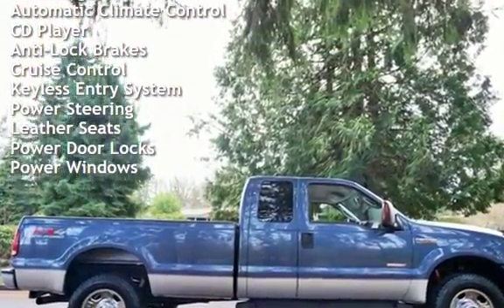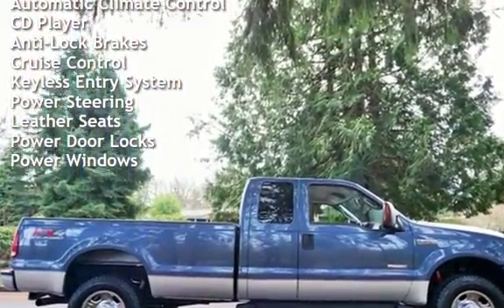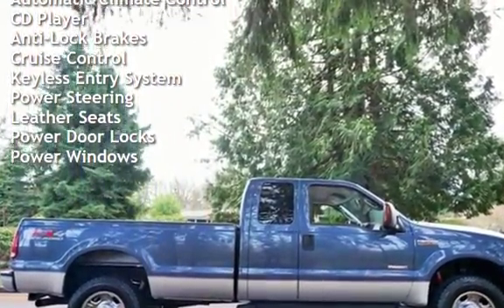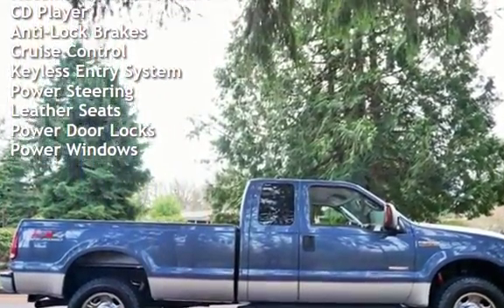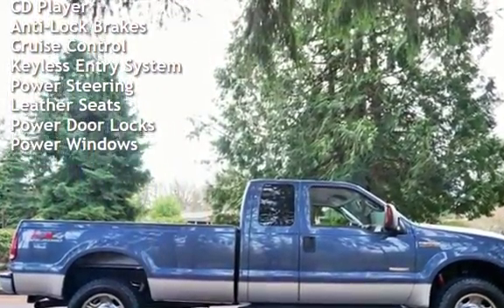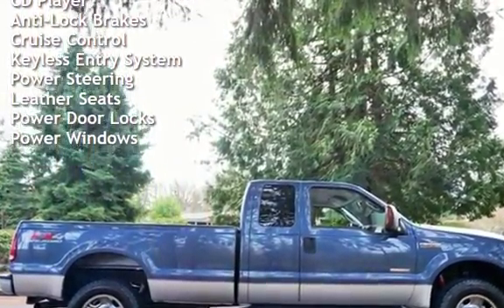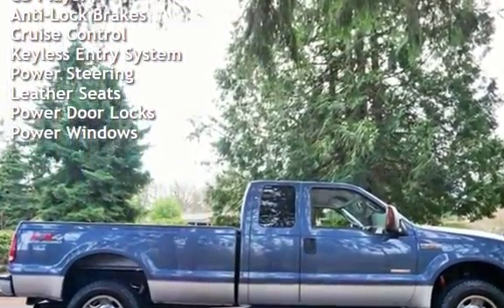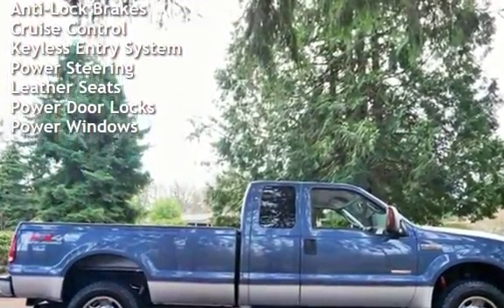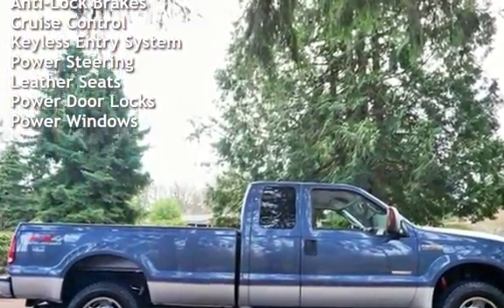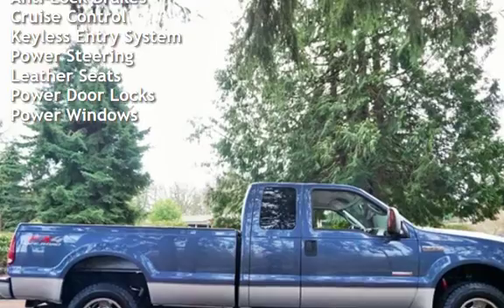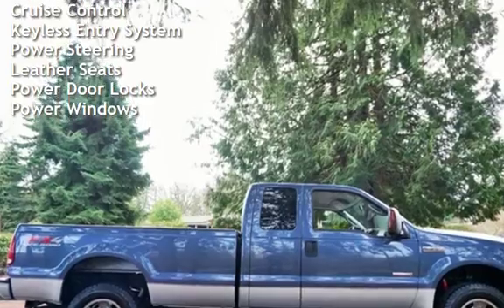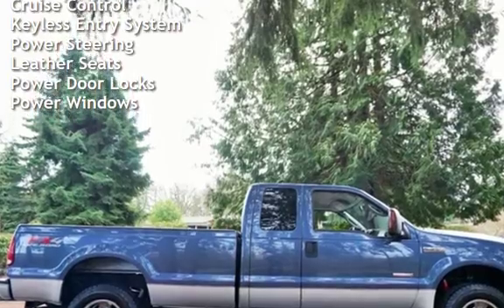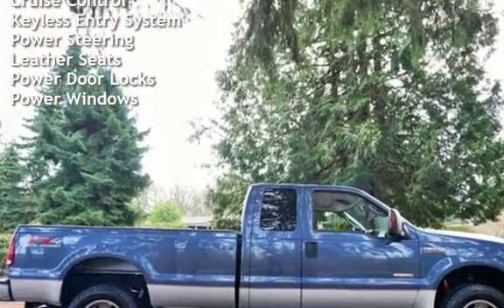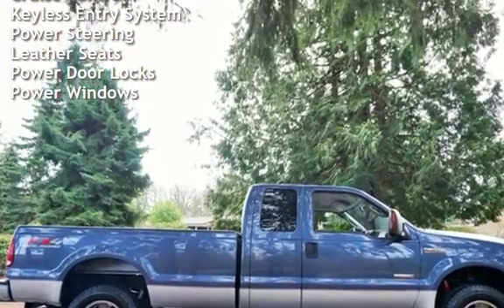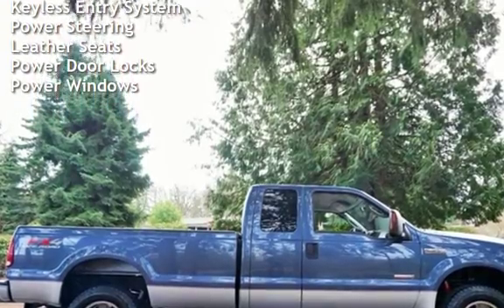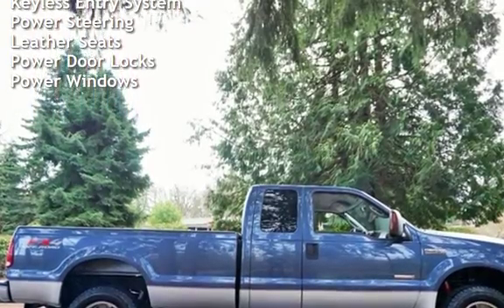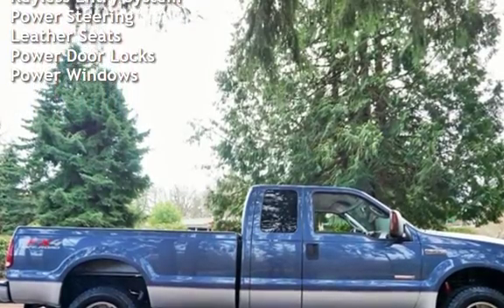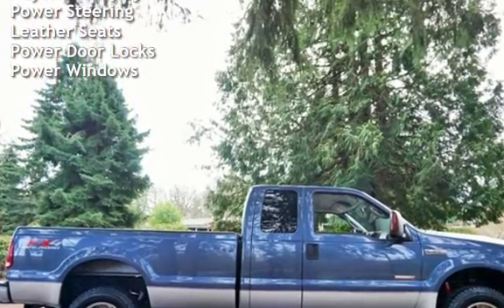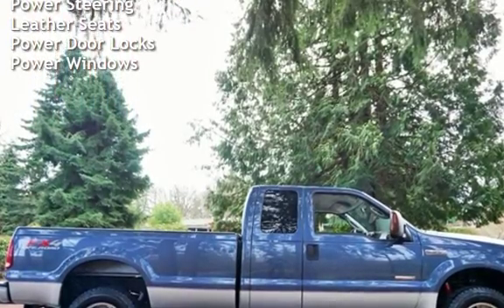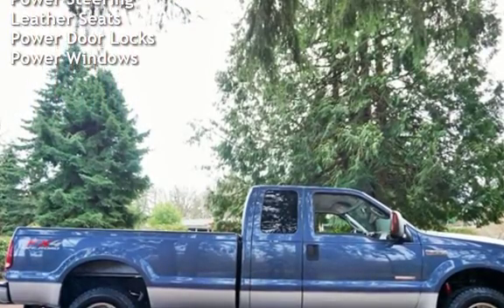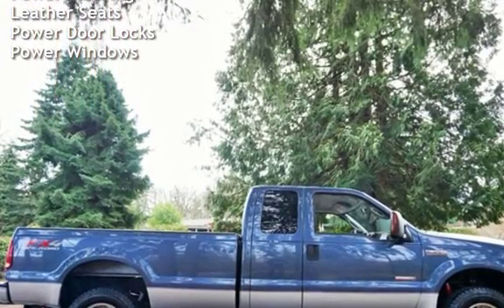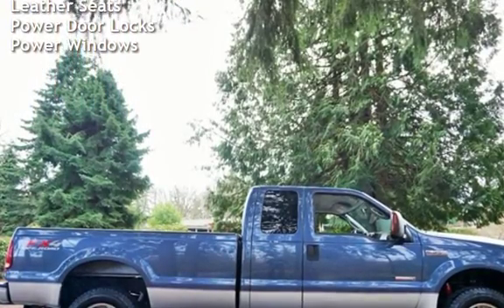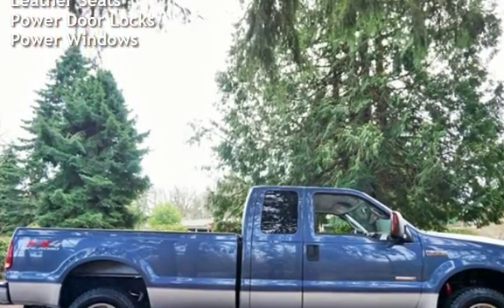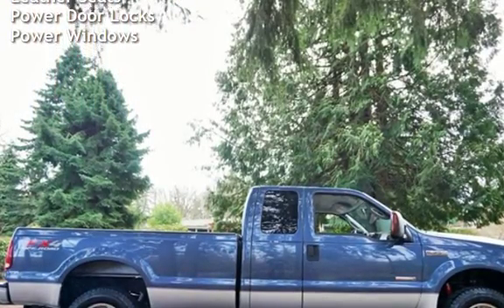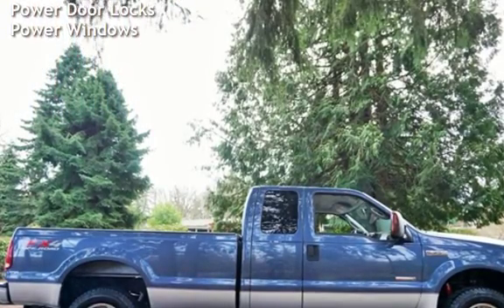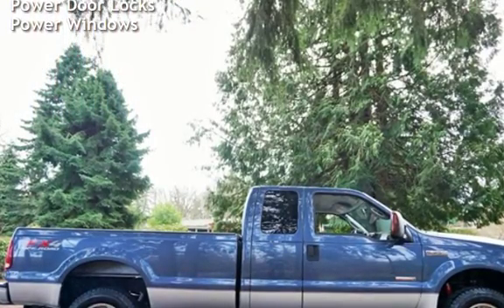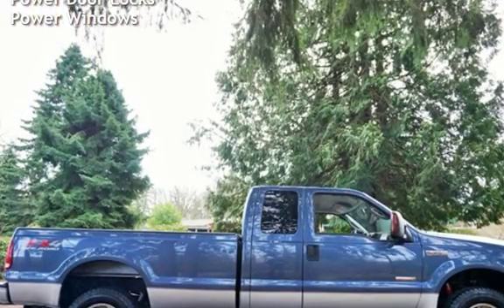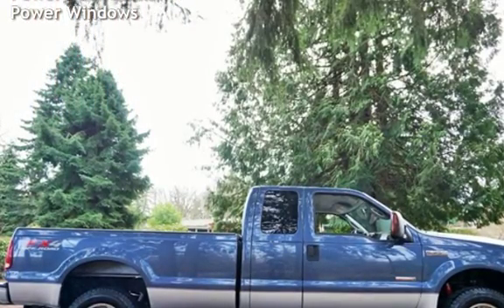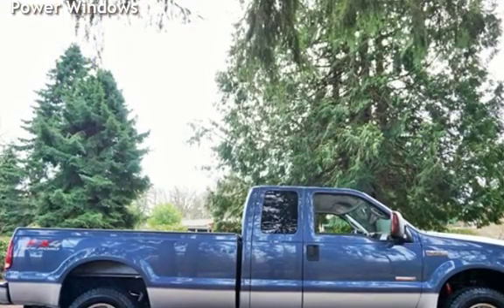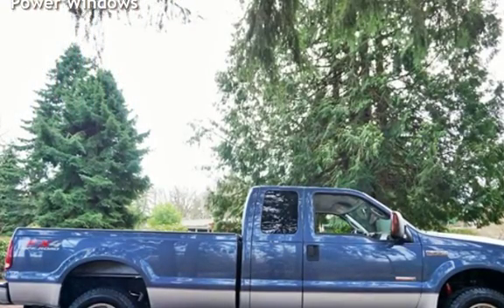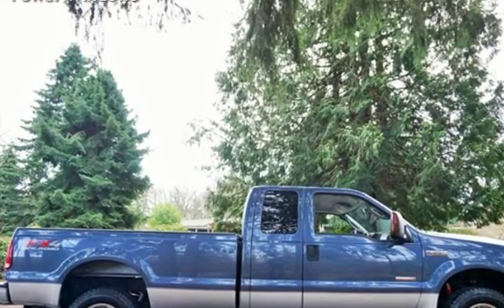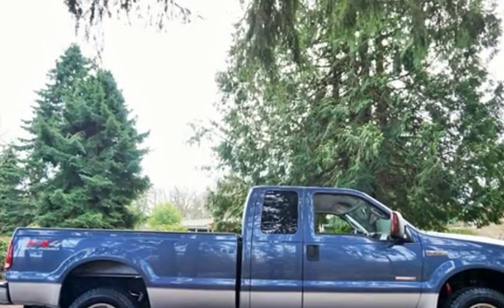Additional features include keyless entry, power steering, leather seats, power door locks, and power windows.